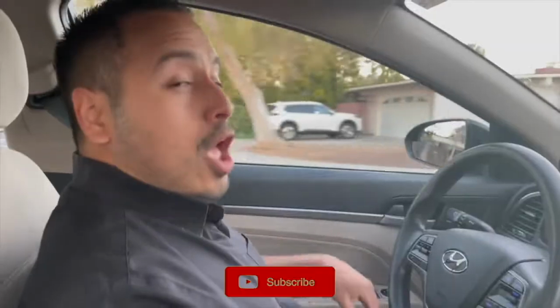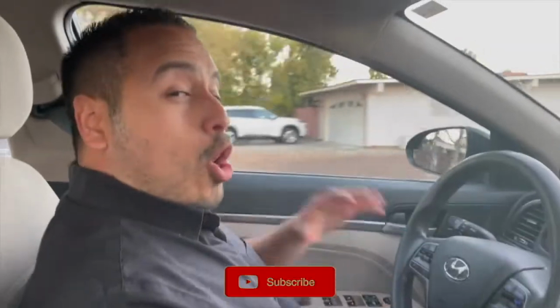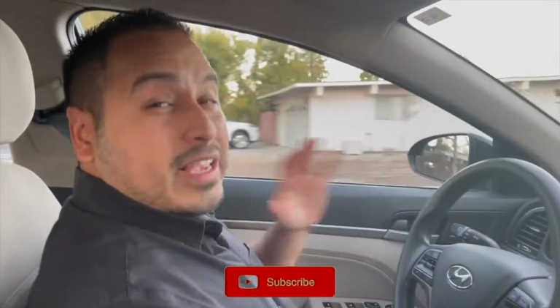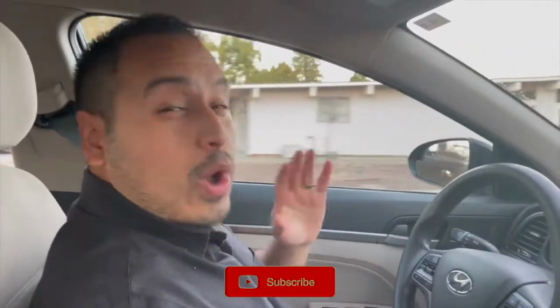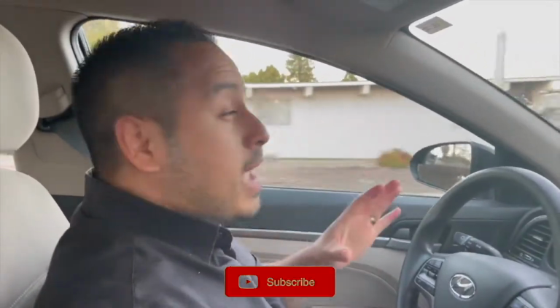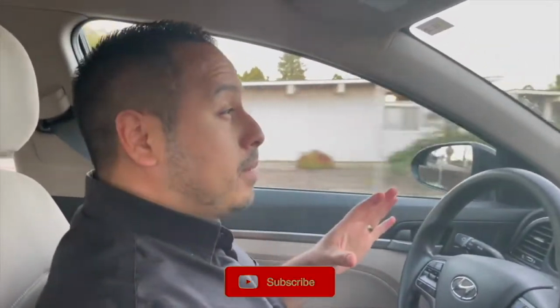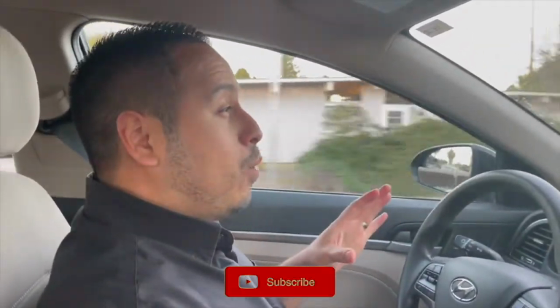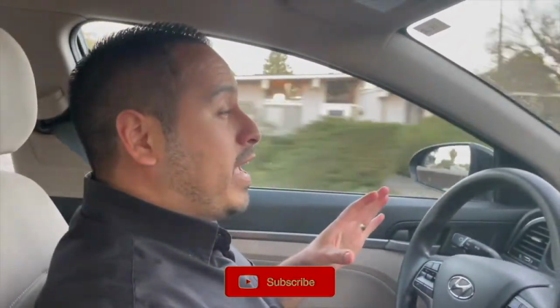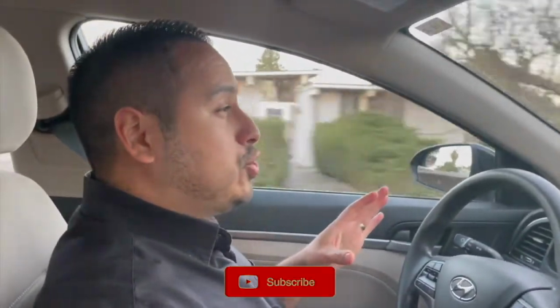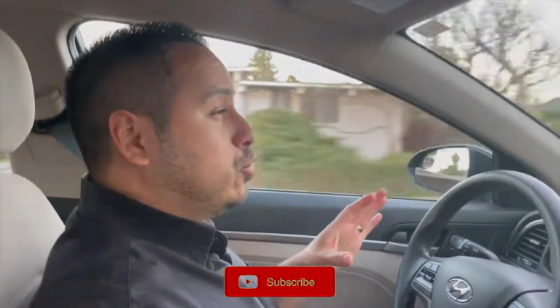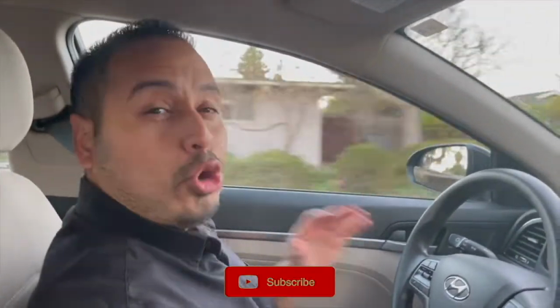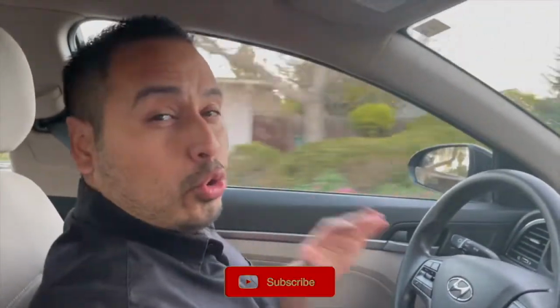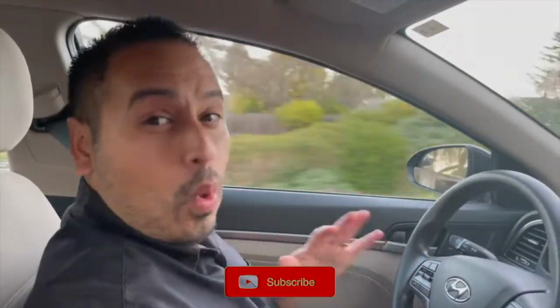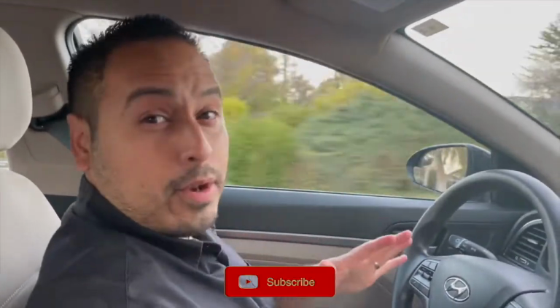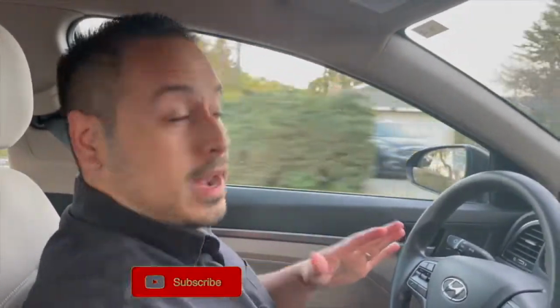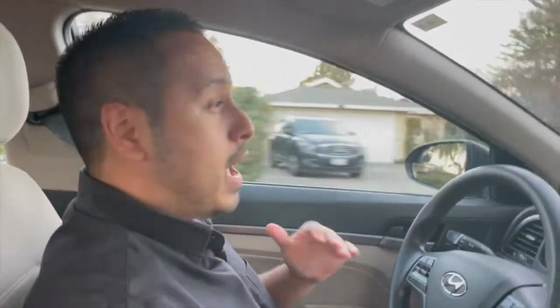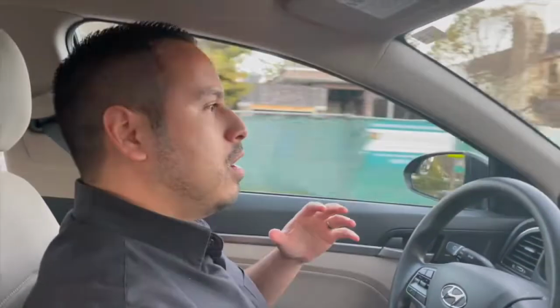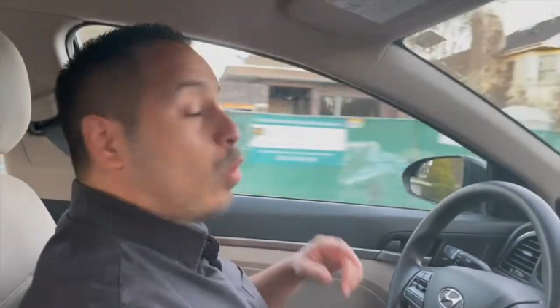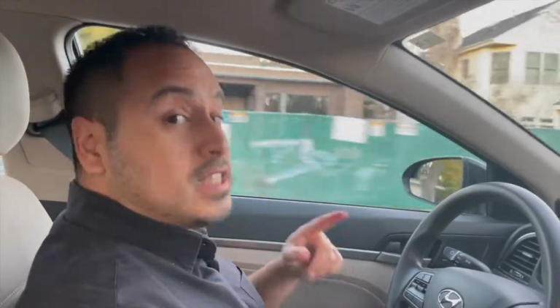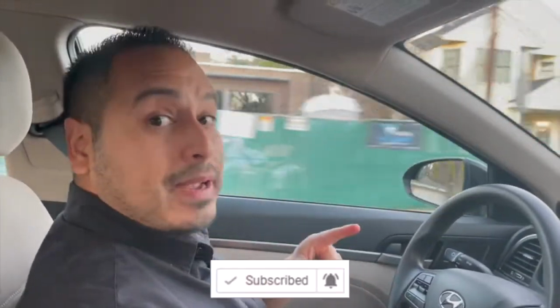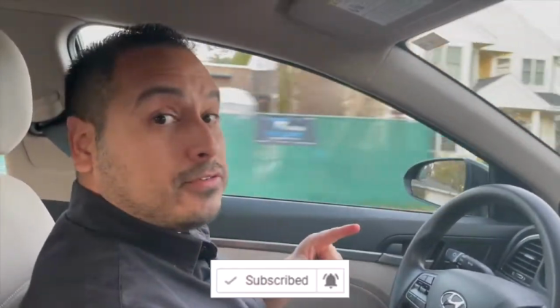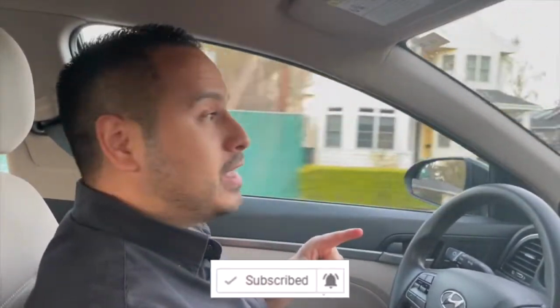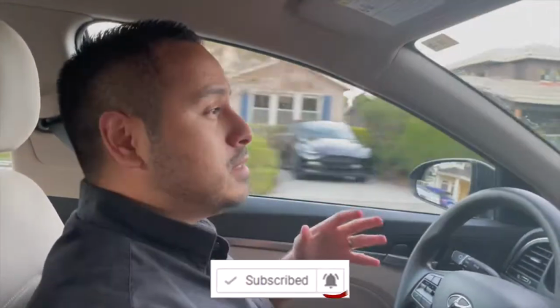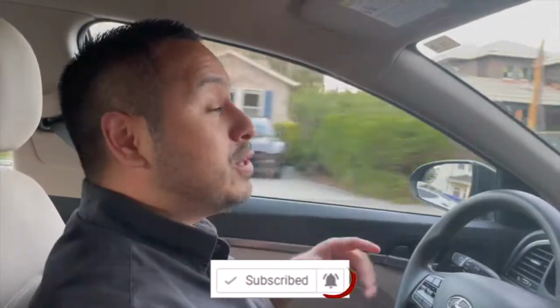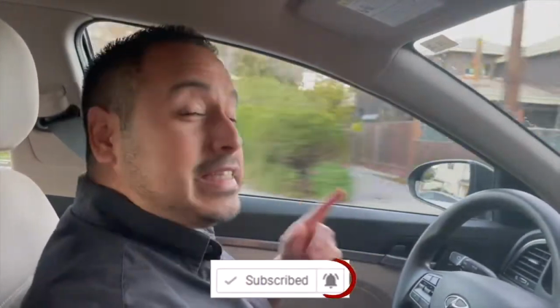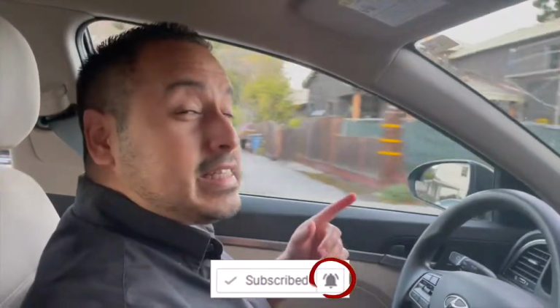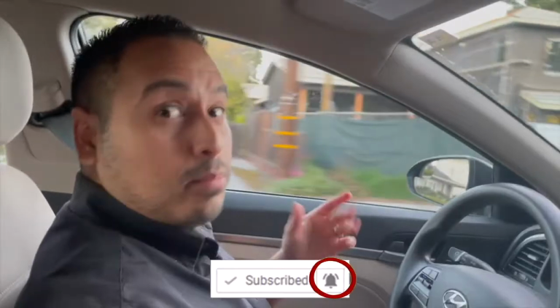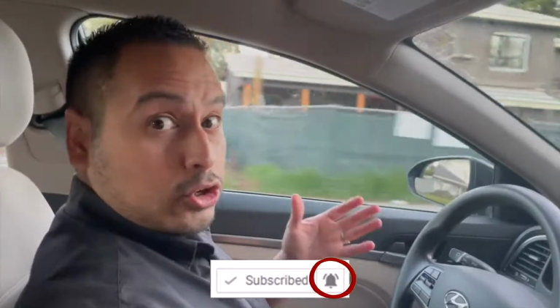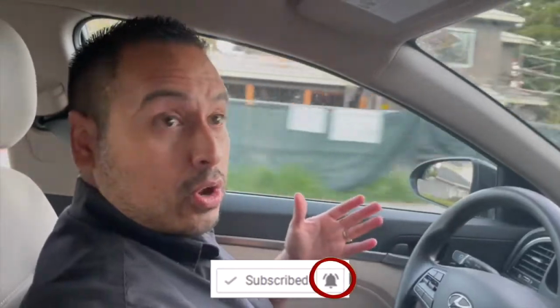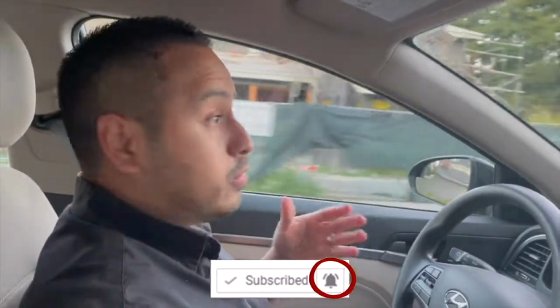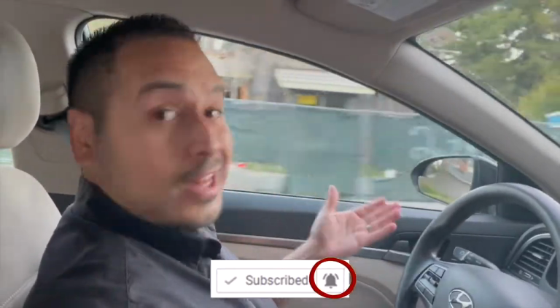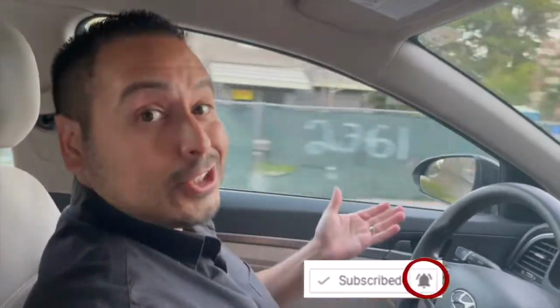I'm on my way to Total Wine right now, where I expect to find some pretty decent Bordeaux selections.